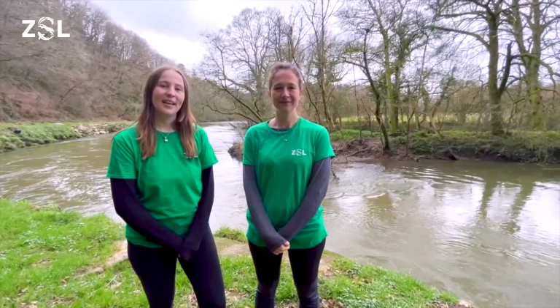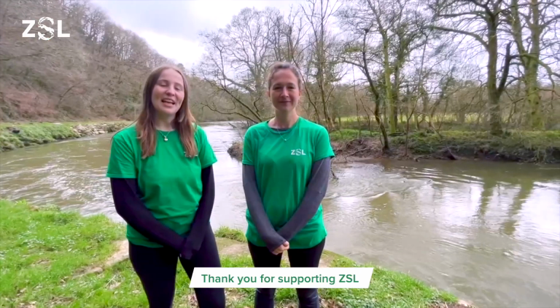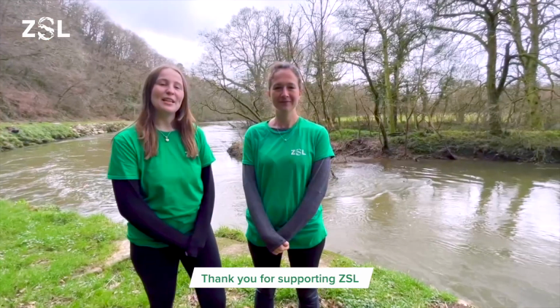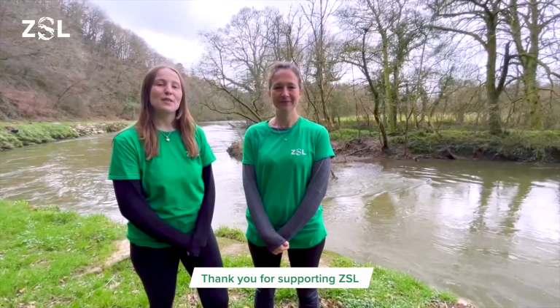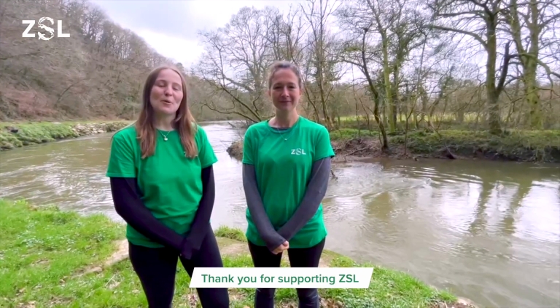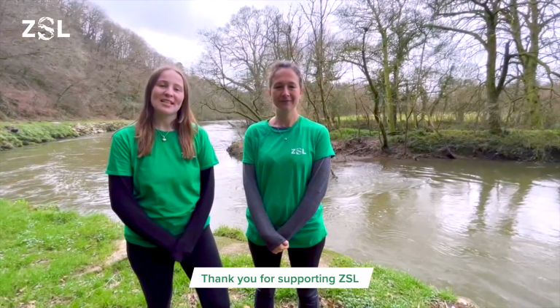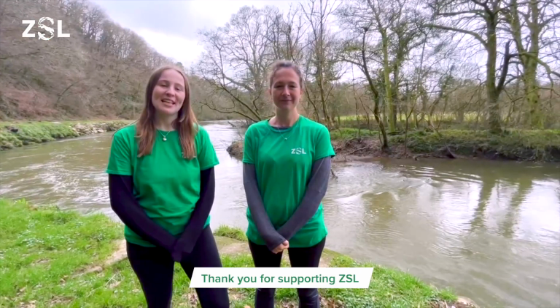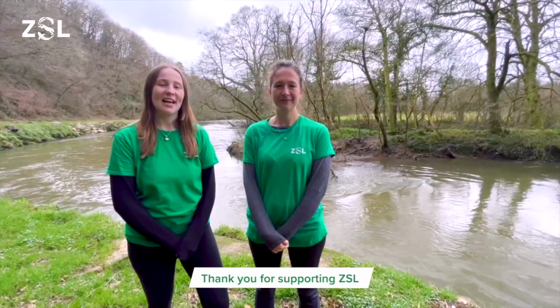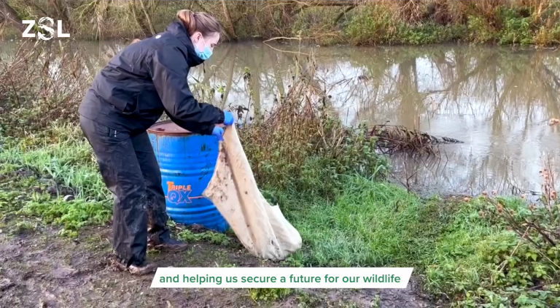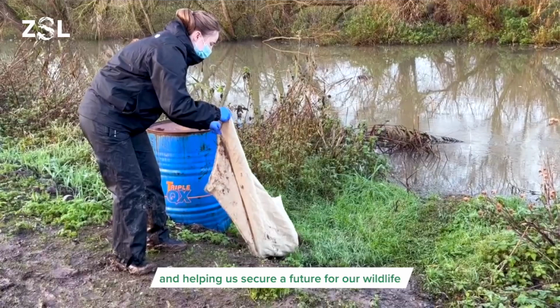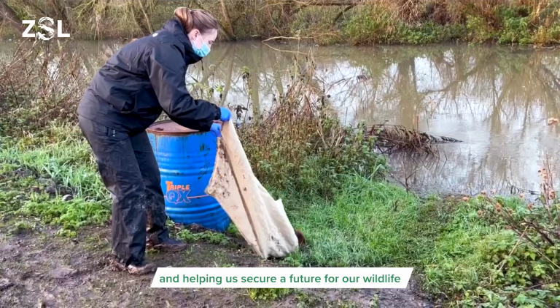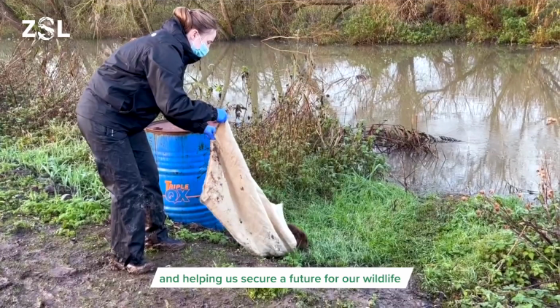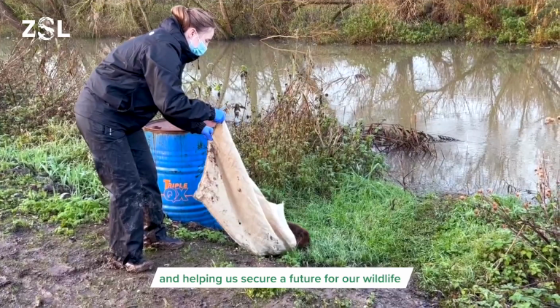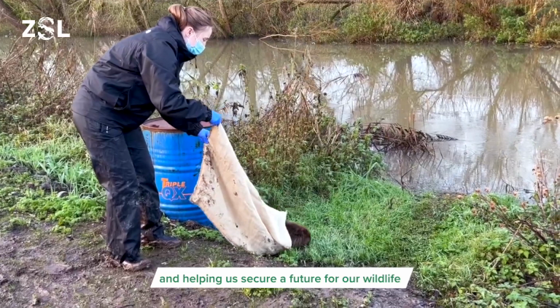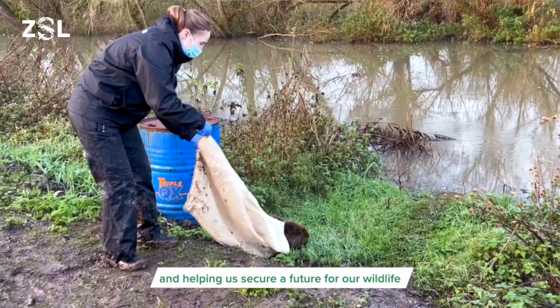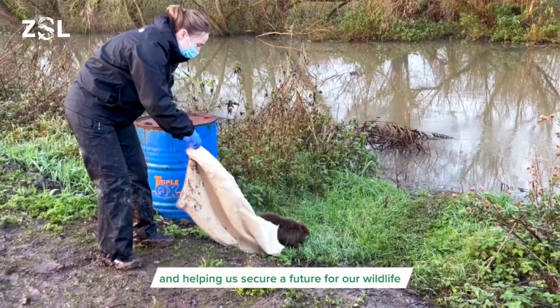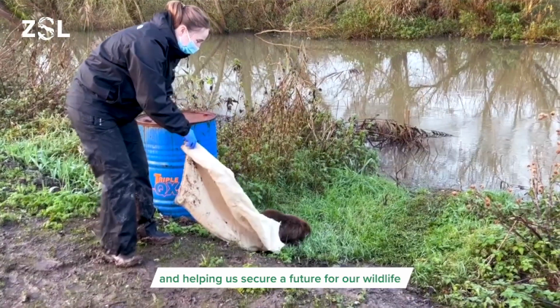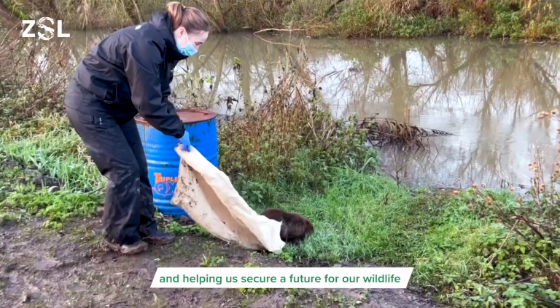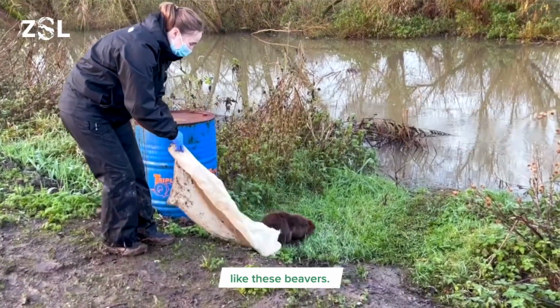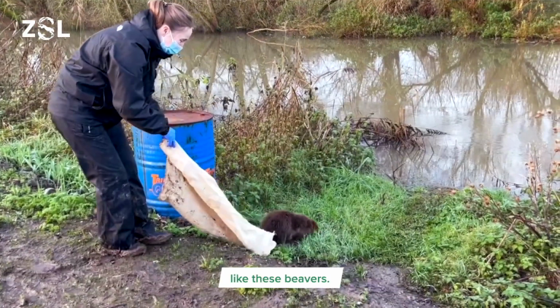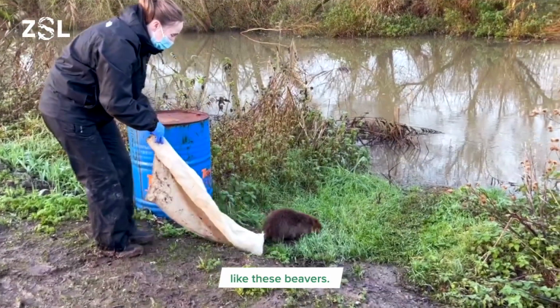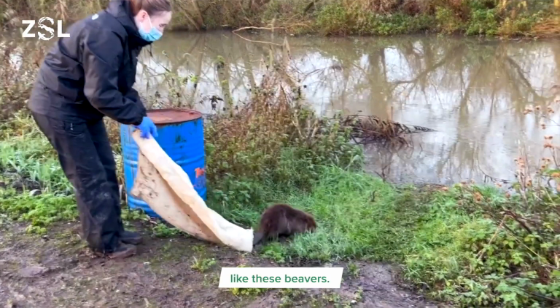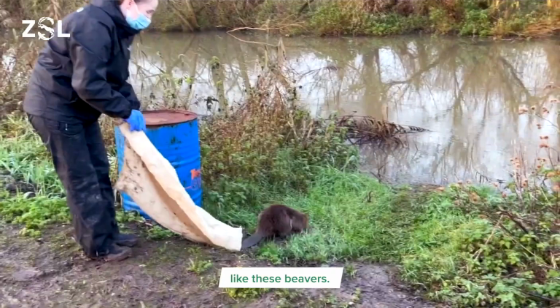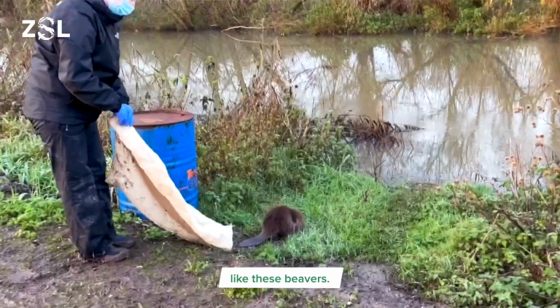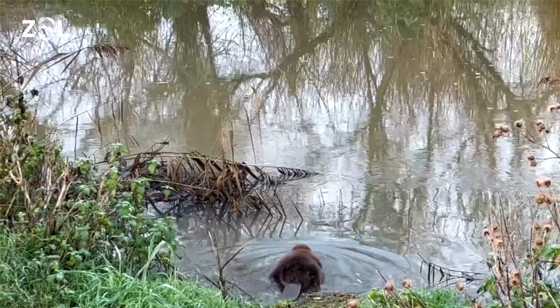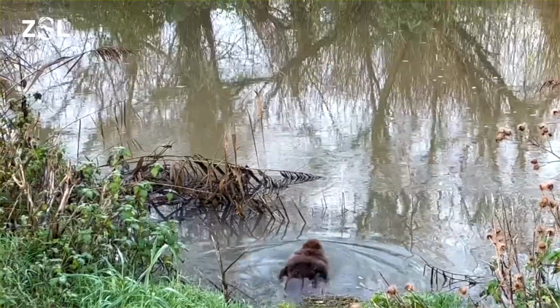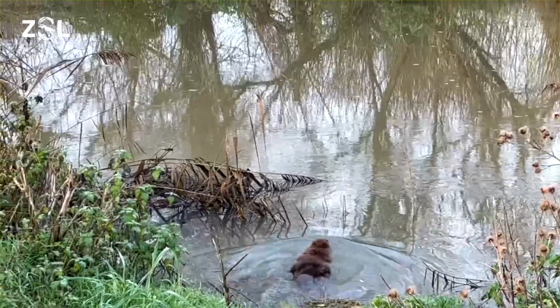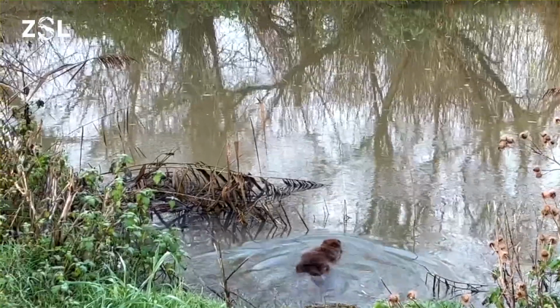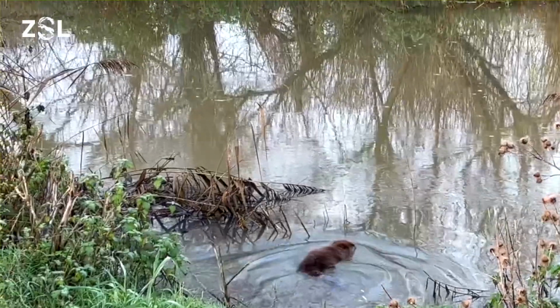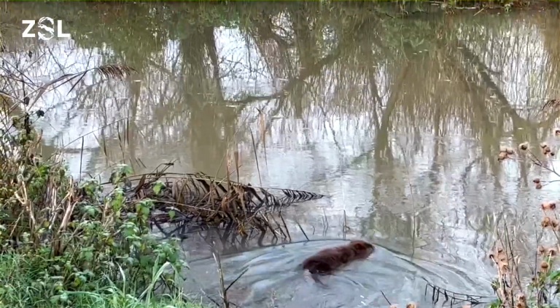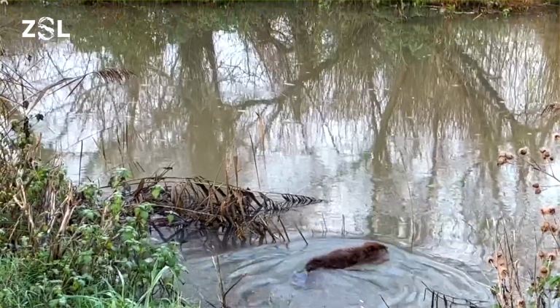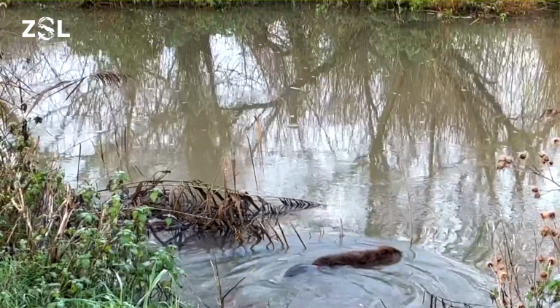Thank you for supporting ZSL and helping us secure a future for our wildlife like these beavers. Thank you.